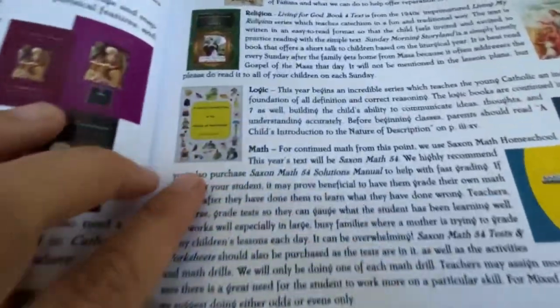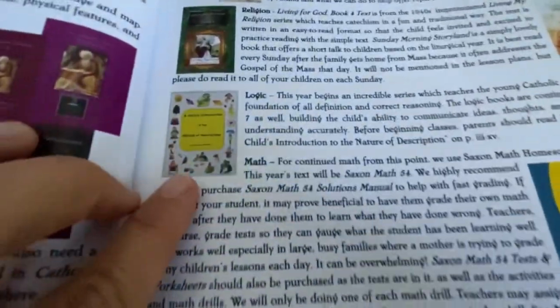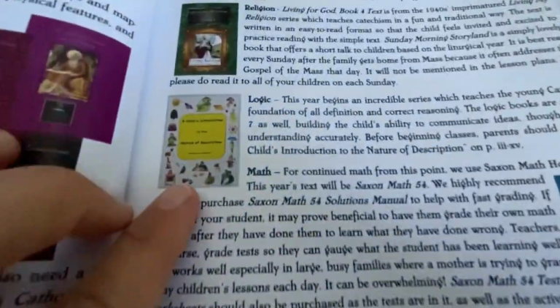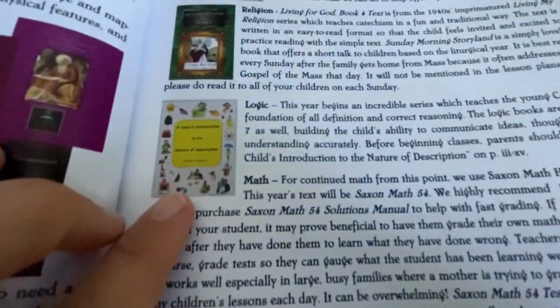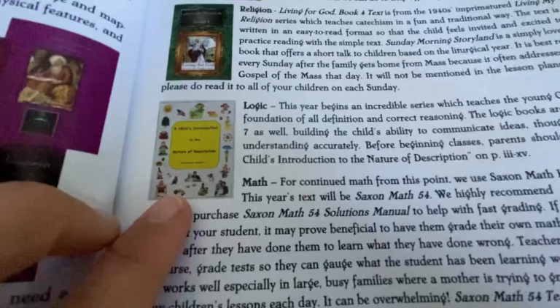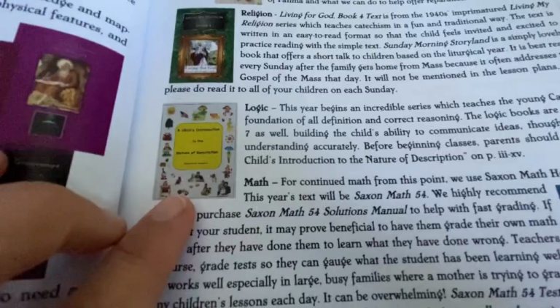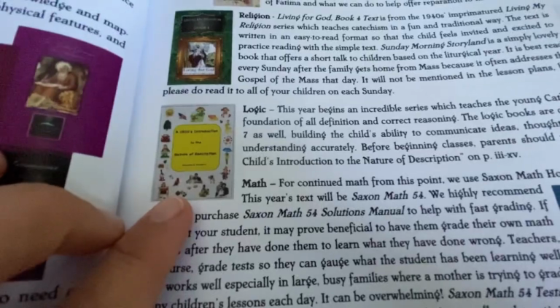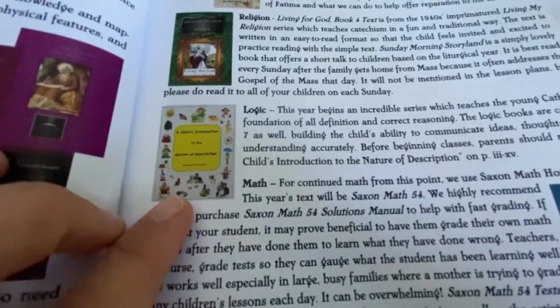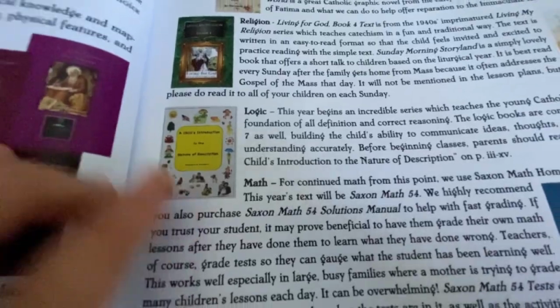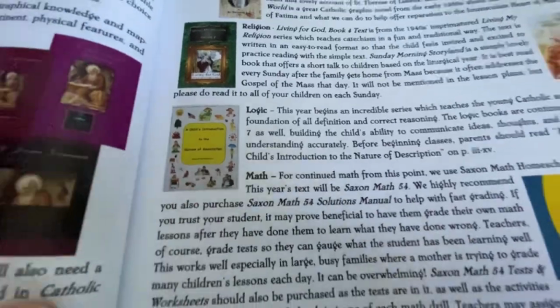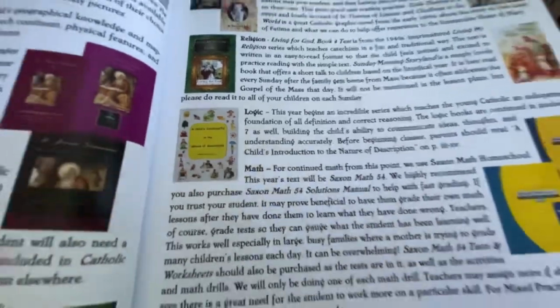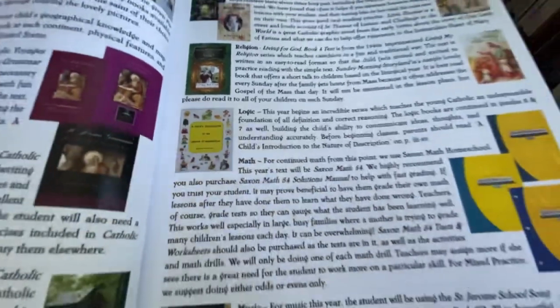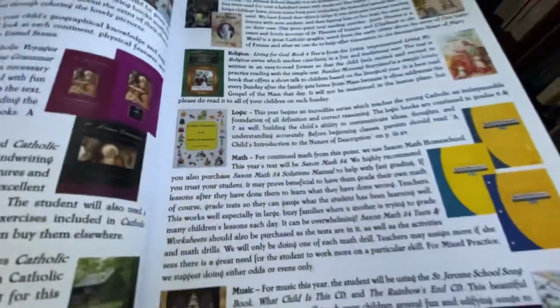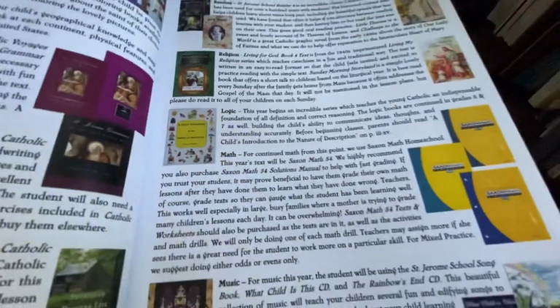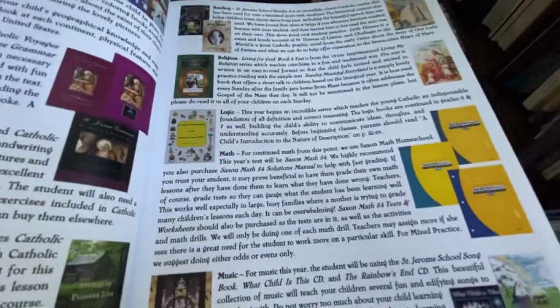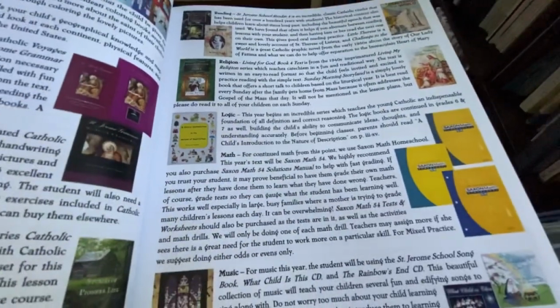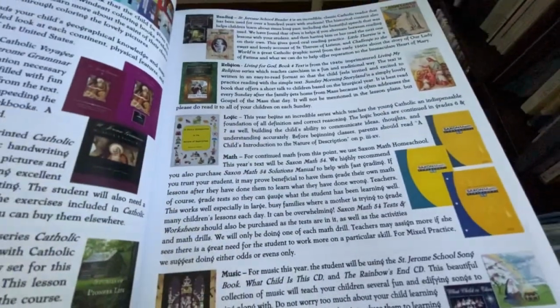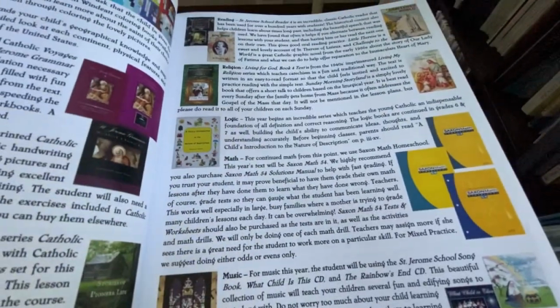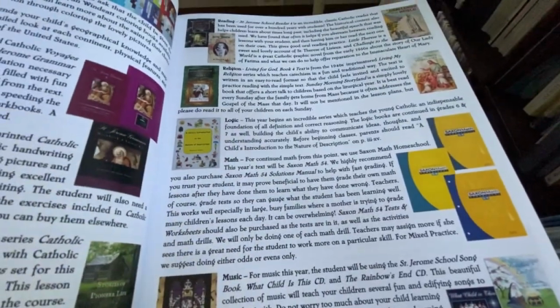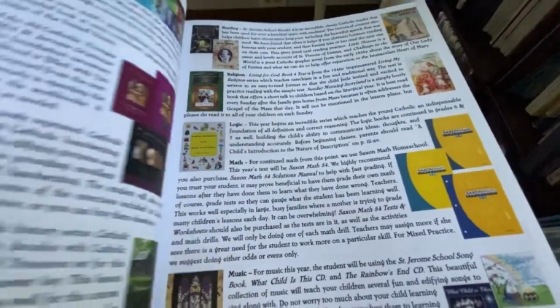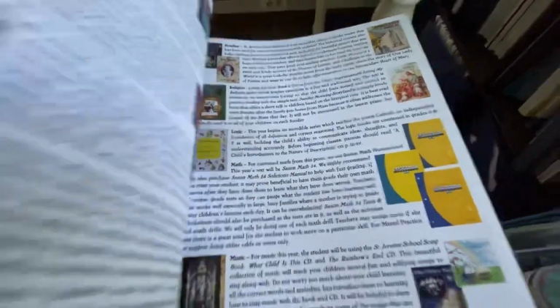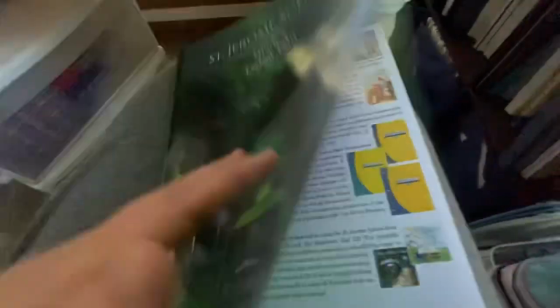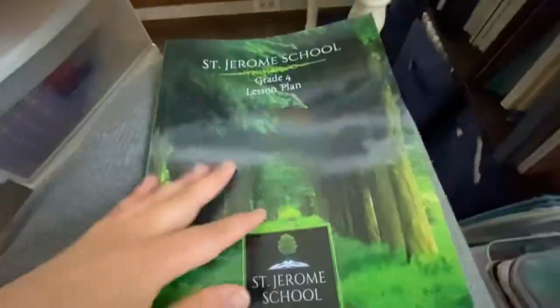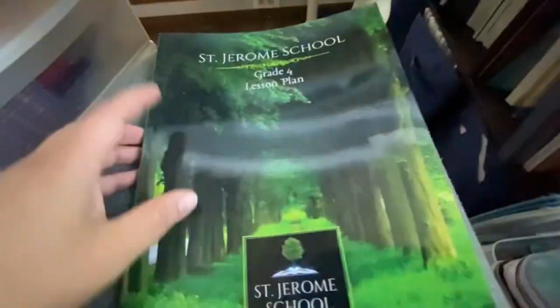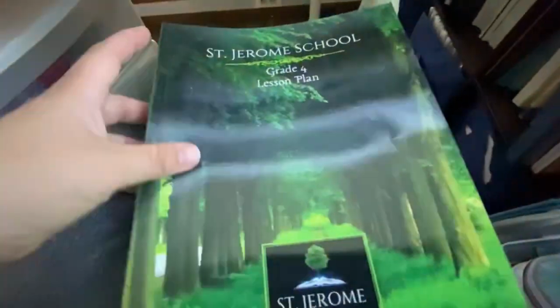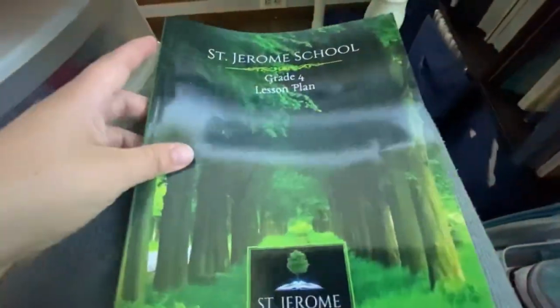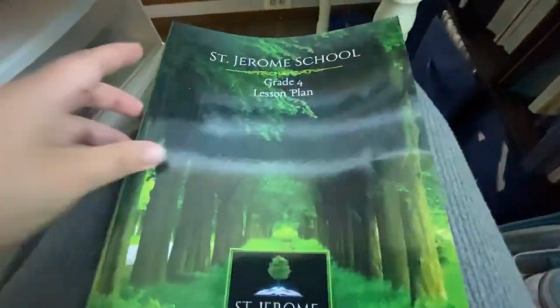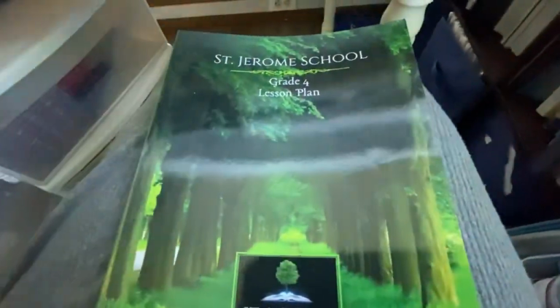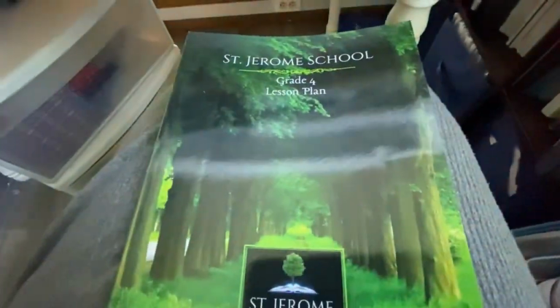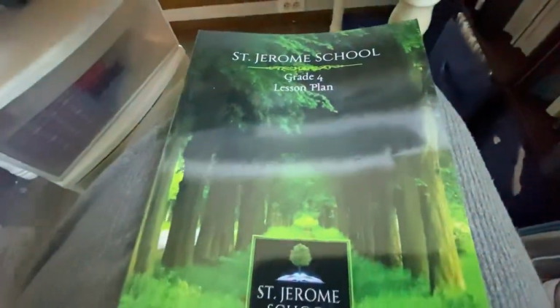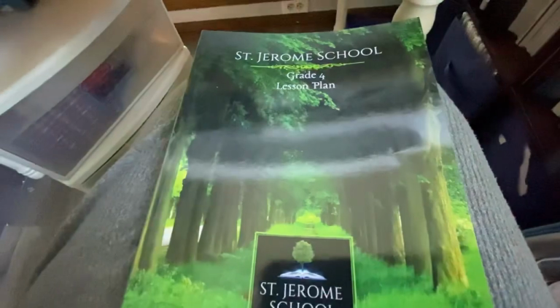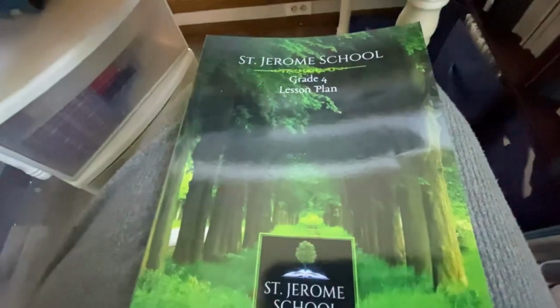In the lesson plans at the beginning, they show you what's included — here are the three or four history books: Old World Treasures and the Pioneer Life books on one side, and then the logic book. They kind of show you which books you'll have, what they're about, and explain them — all that good stuff.